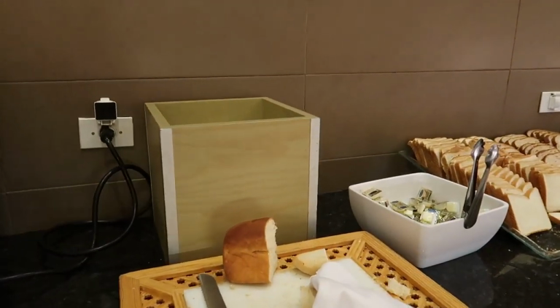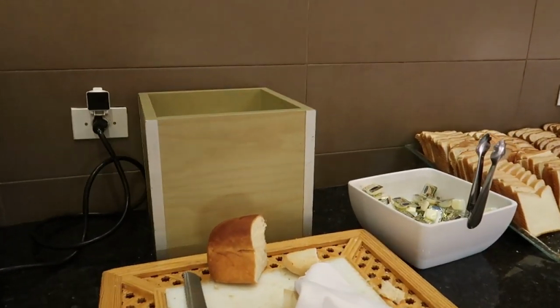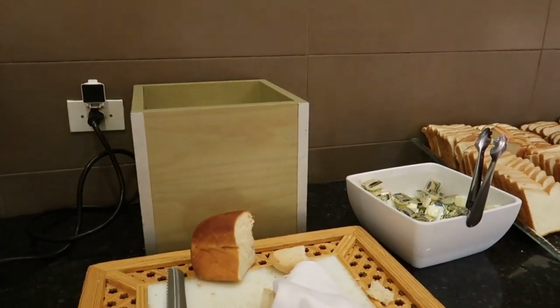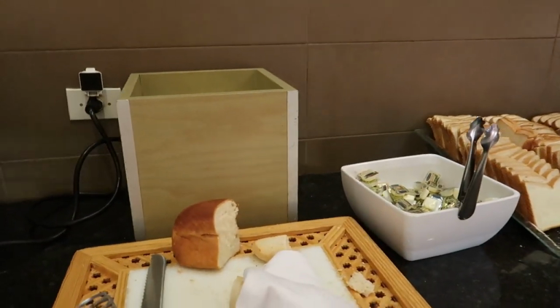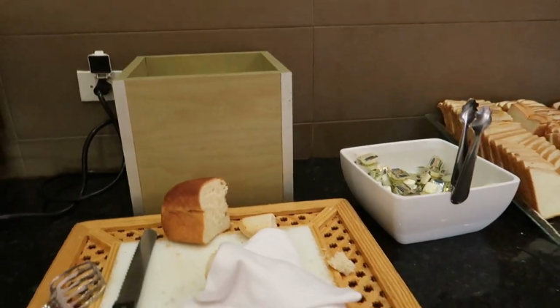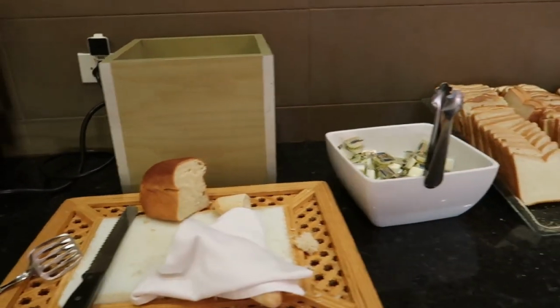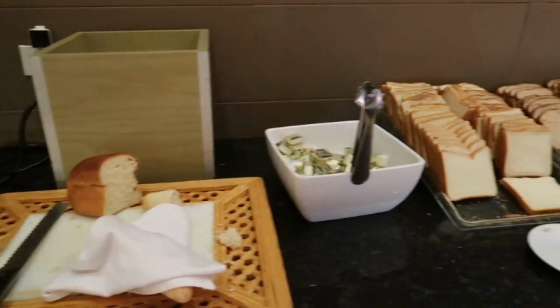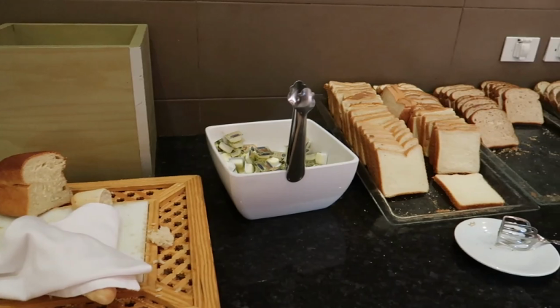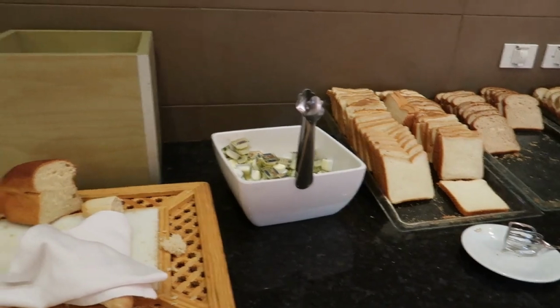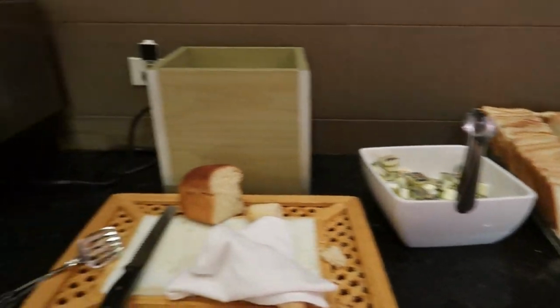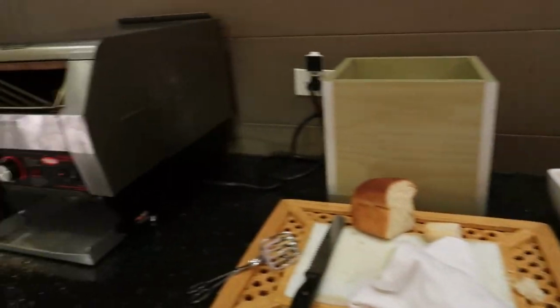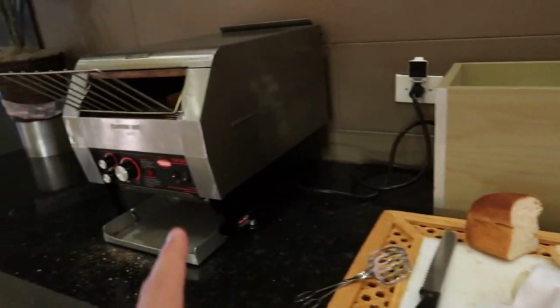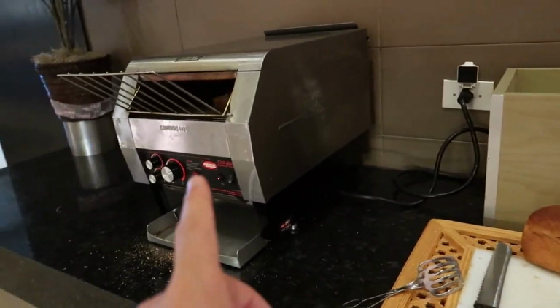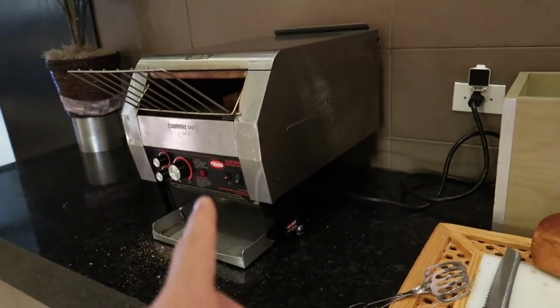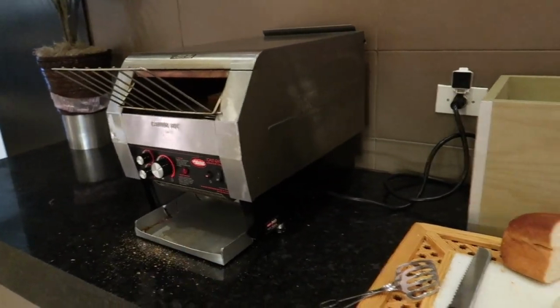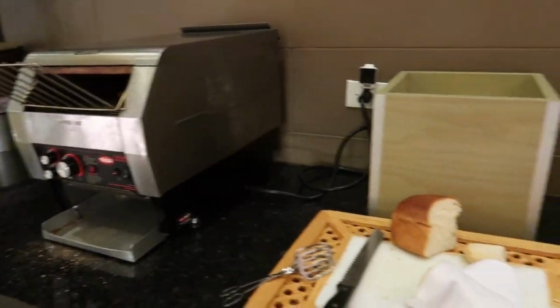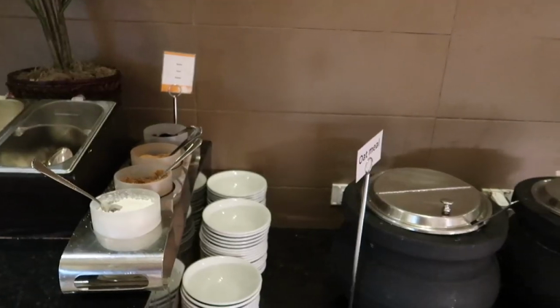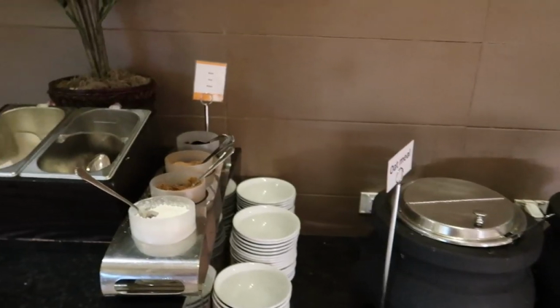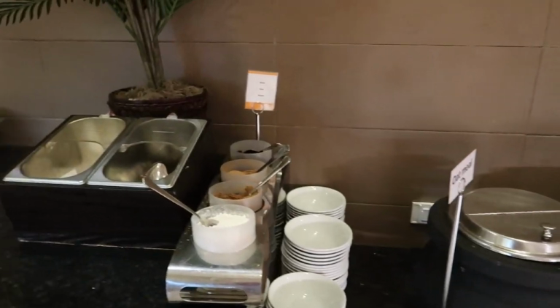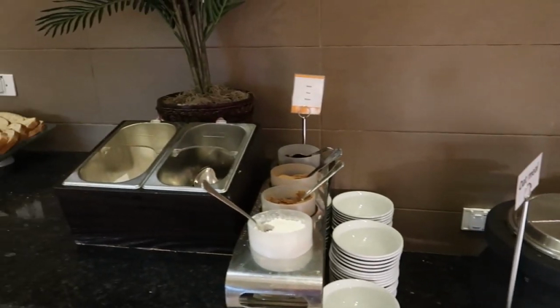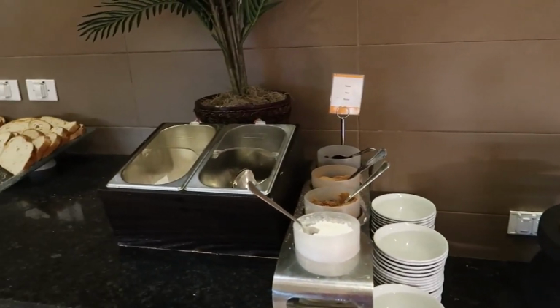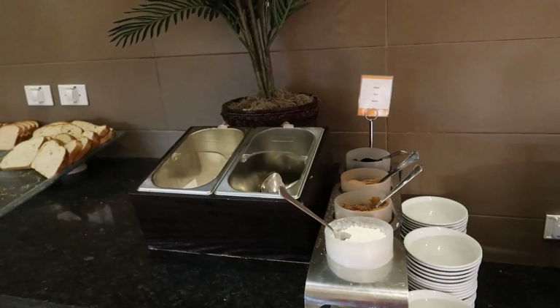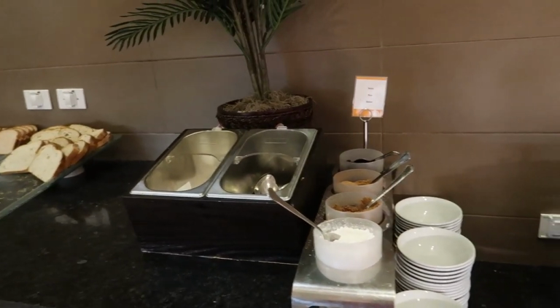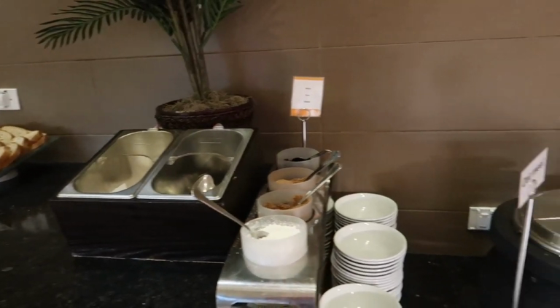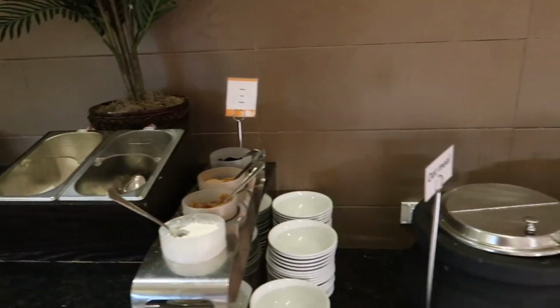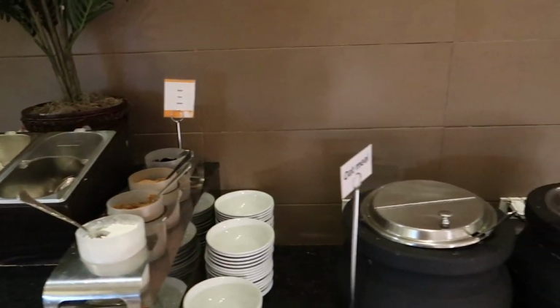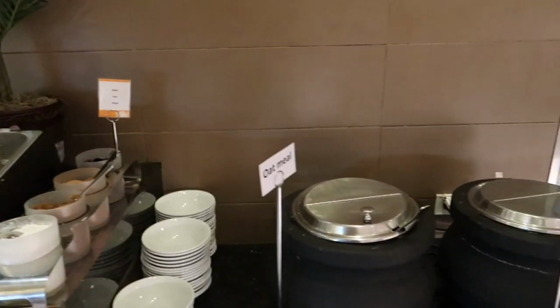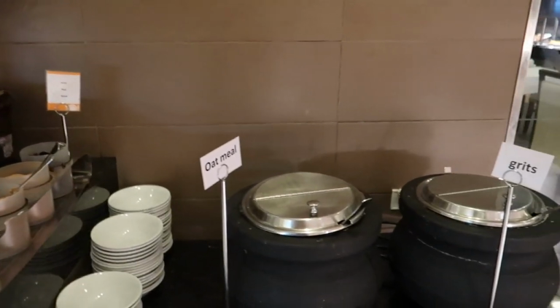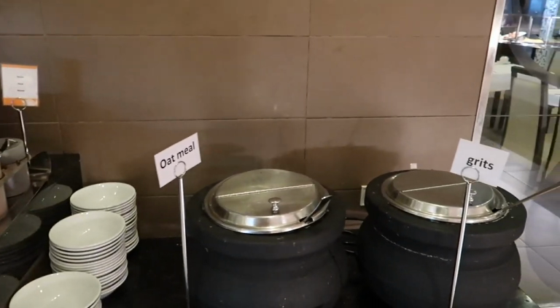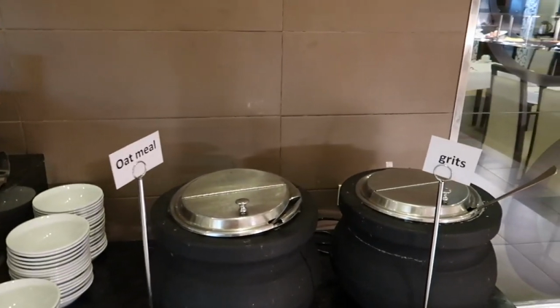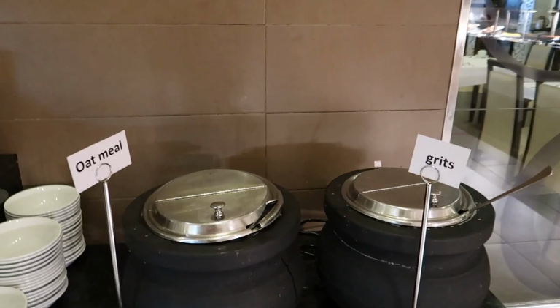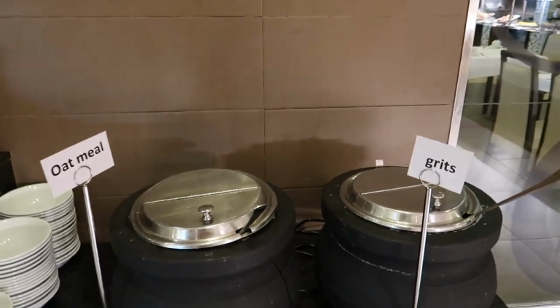On this next island they have a bread station where you can get any of the bread and toast it in the toaster. And then just down from the bread they have oatmeal and grits.